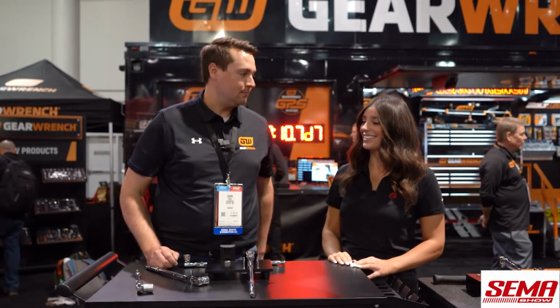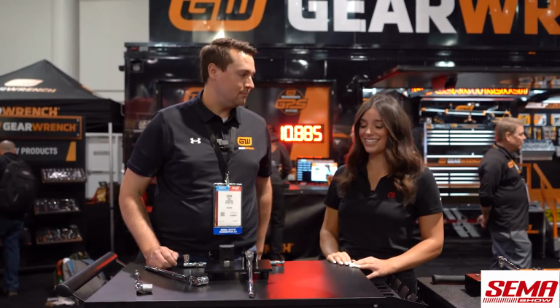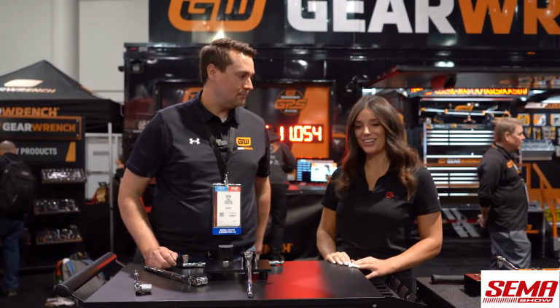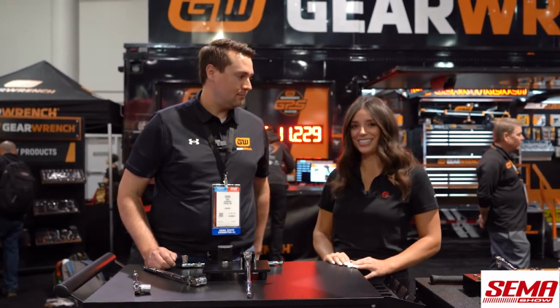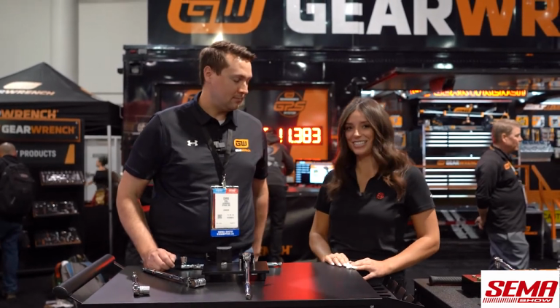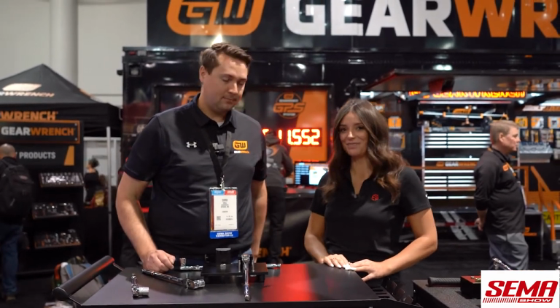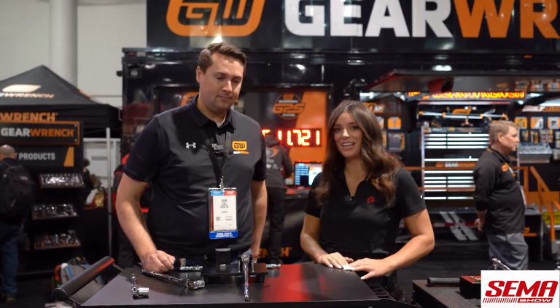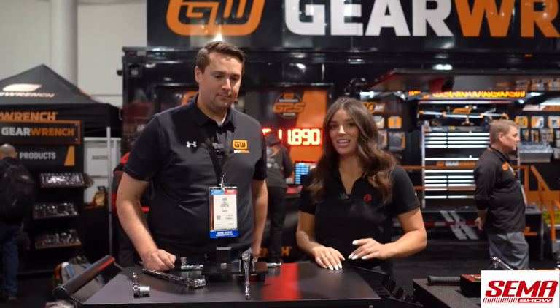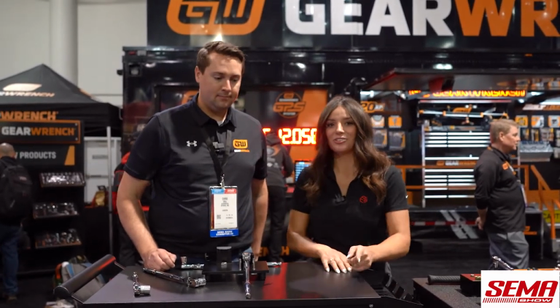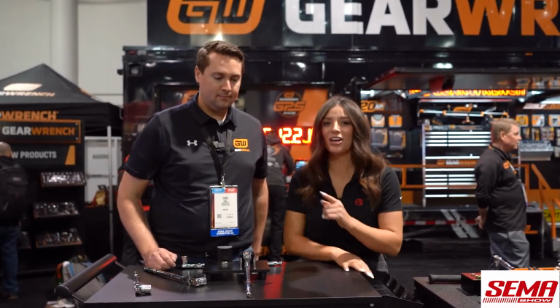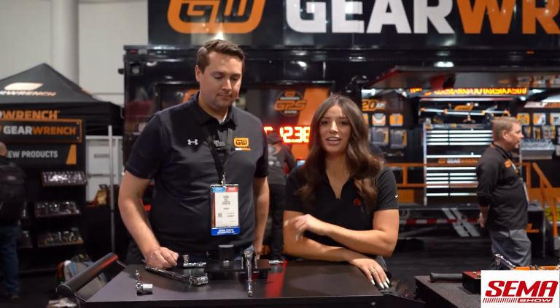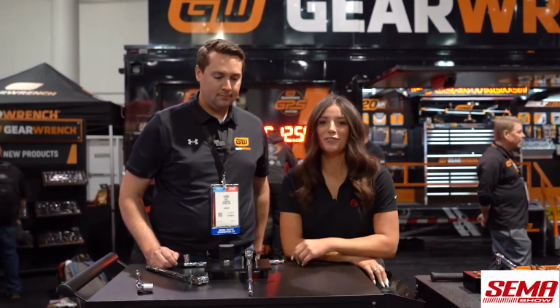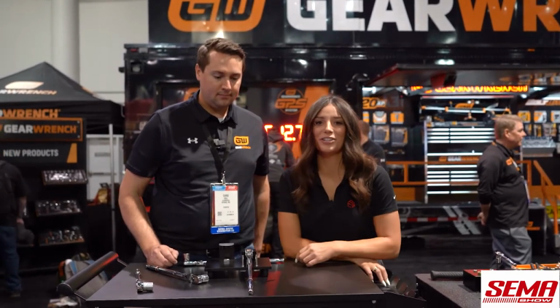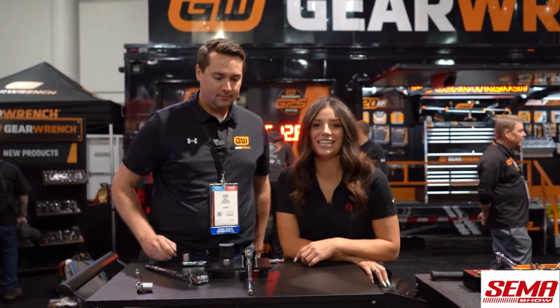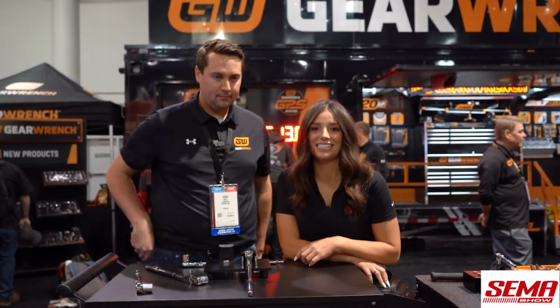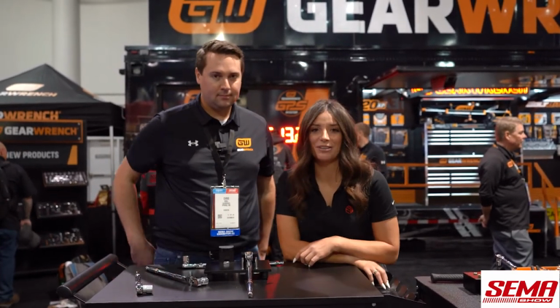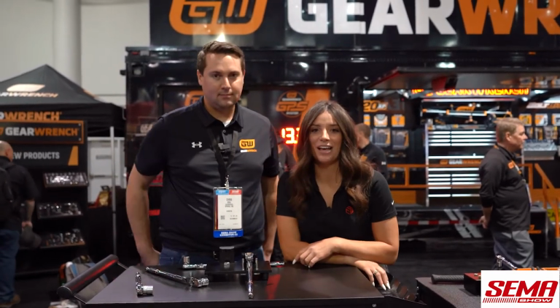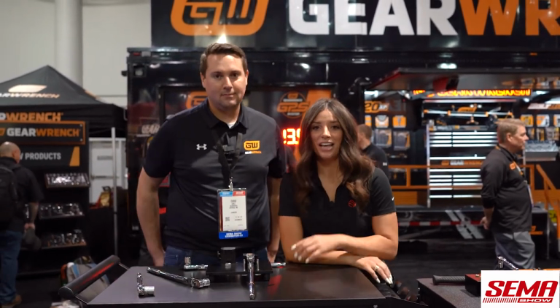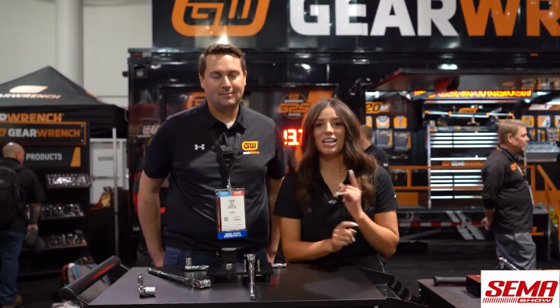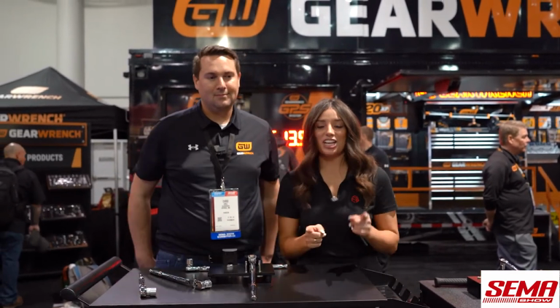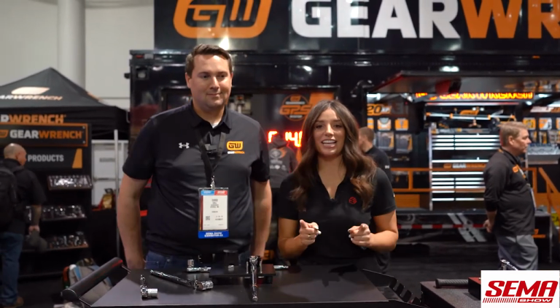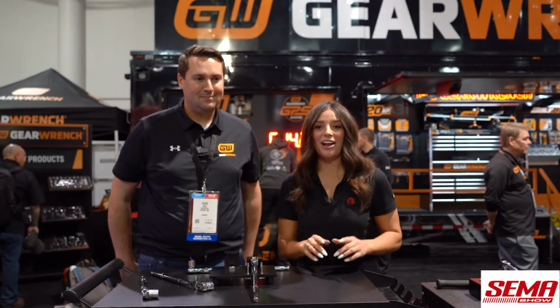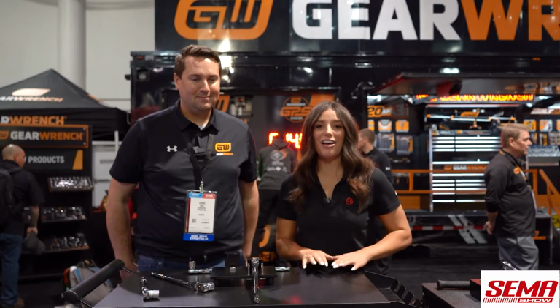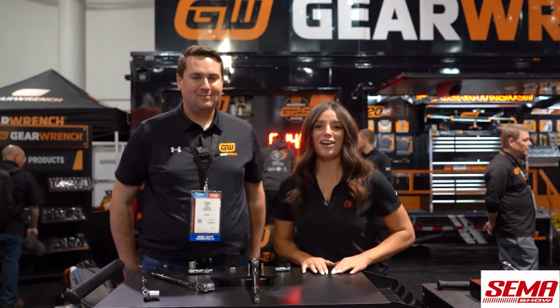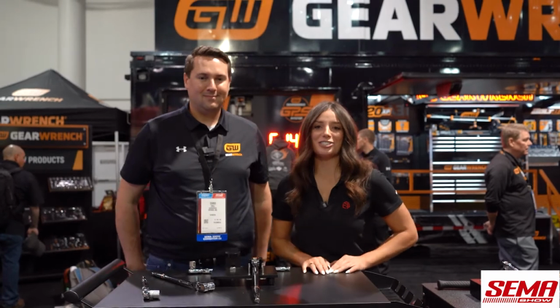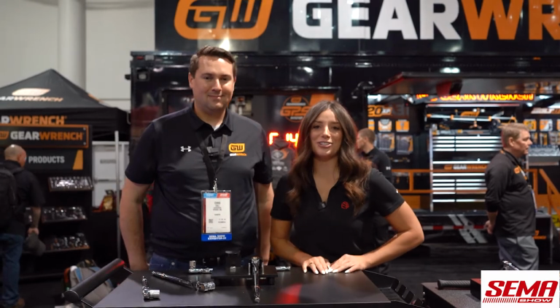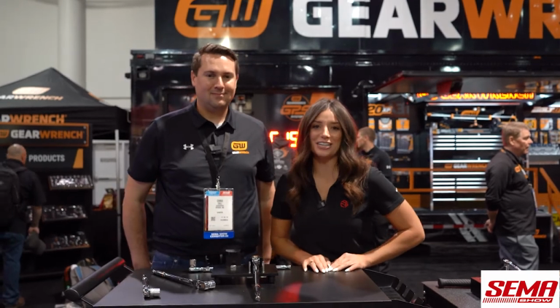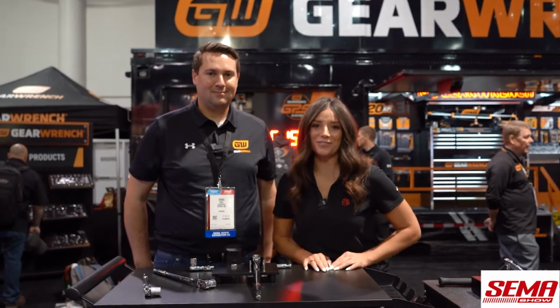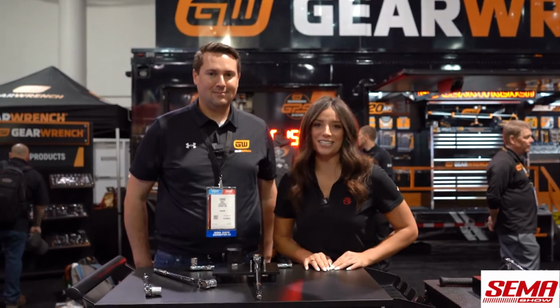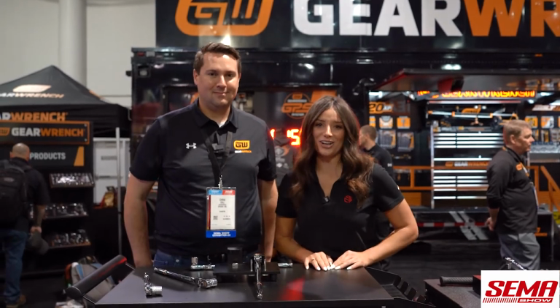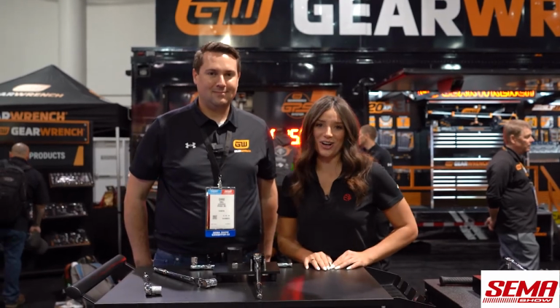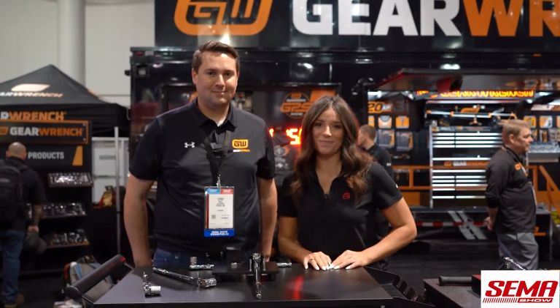That's awesome. You saw it here first at SEMA. Check it out at FastenersLV.com.